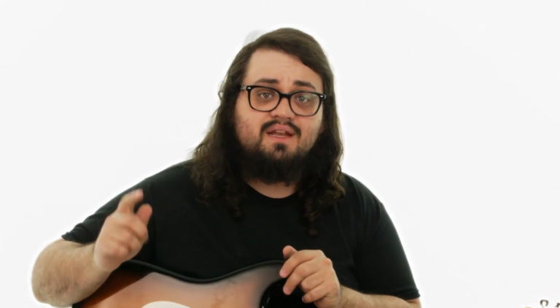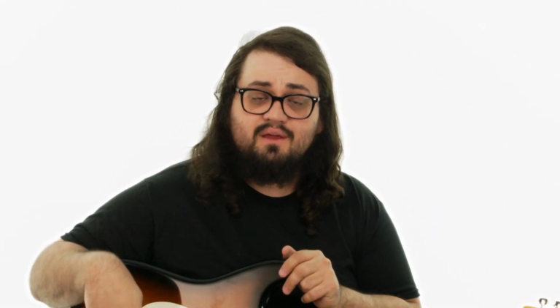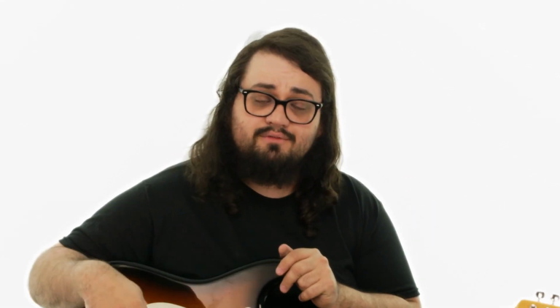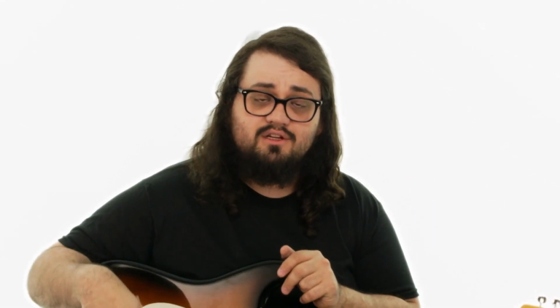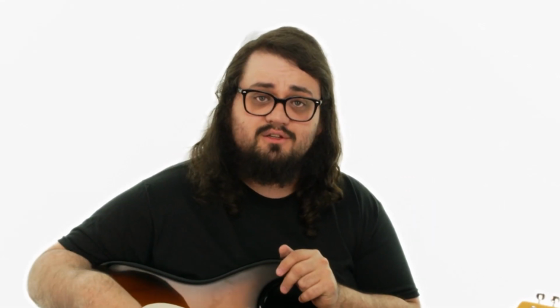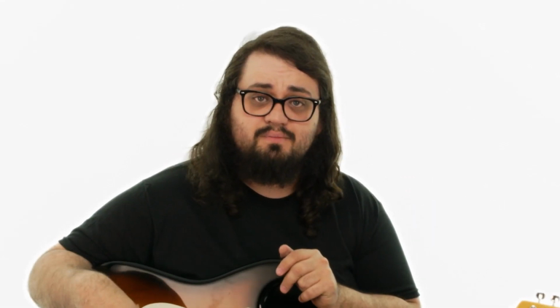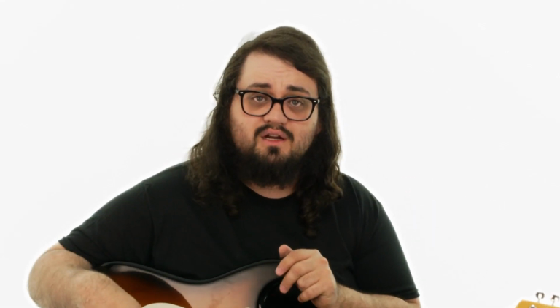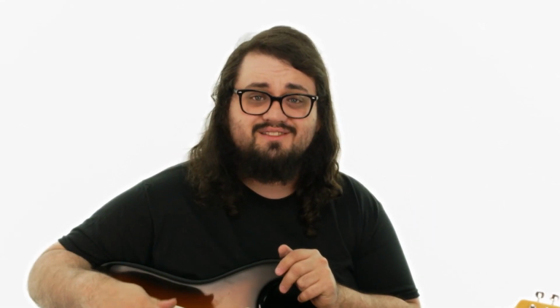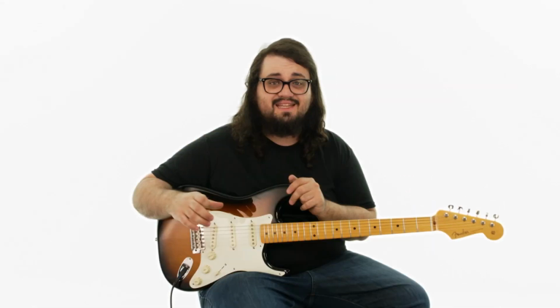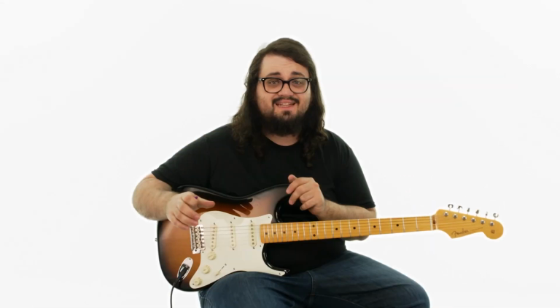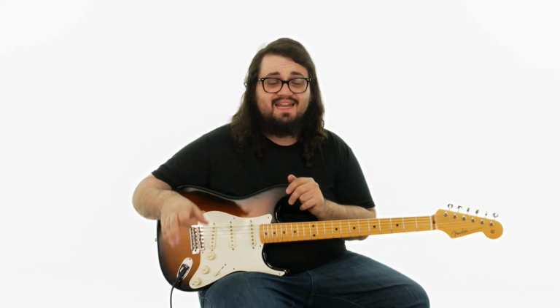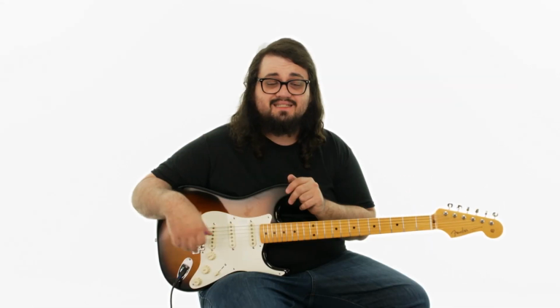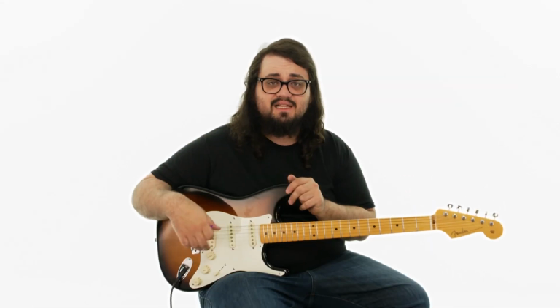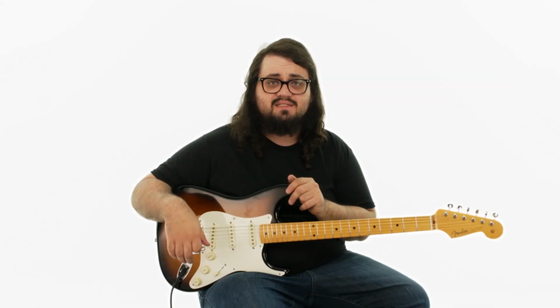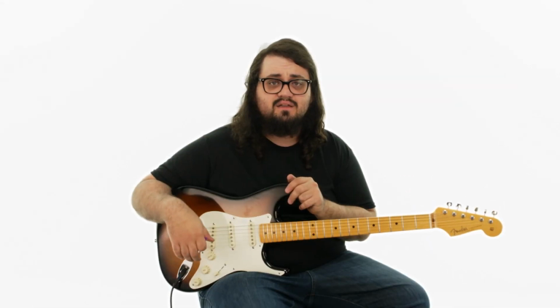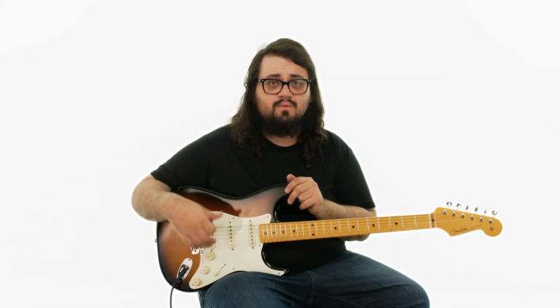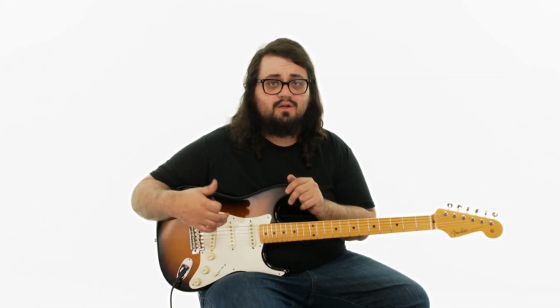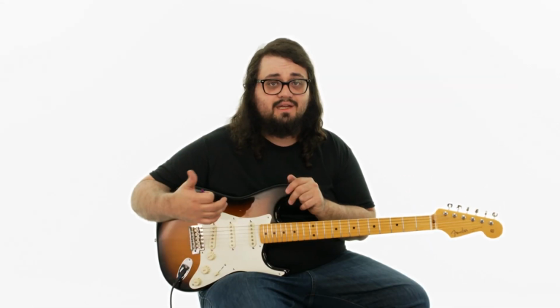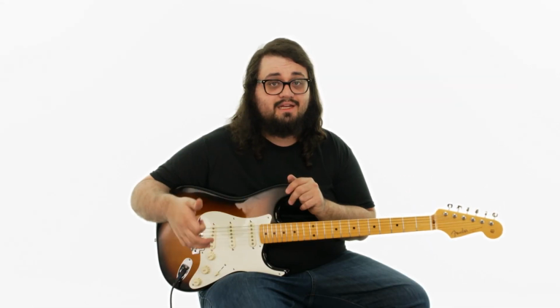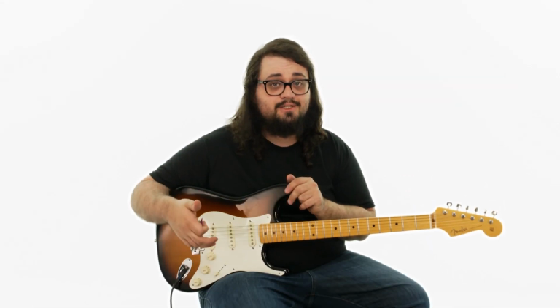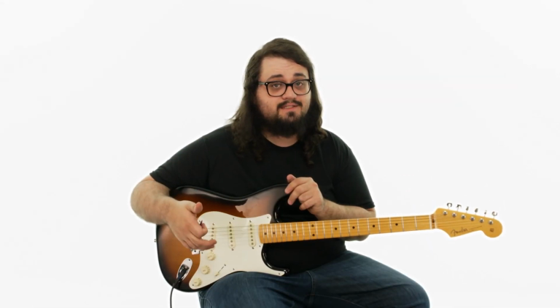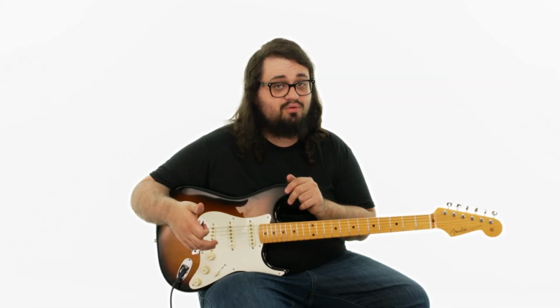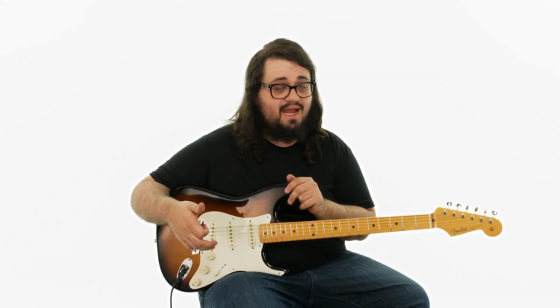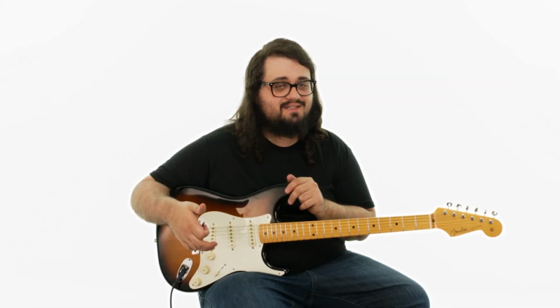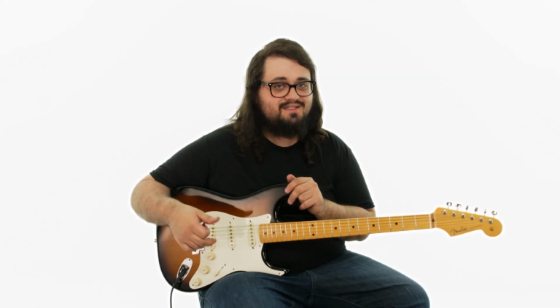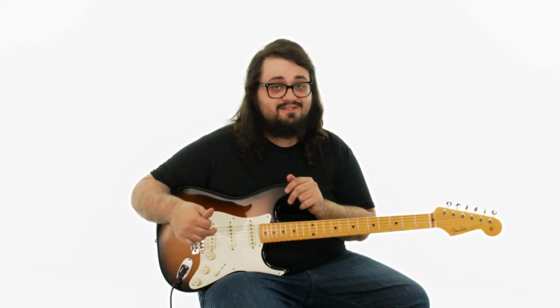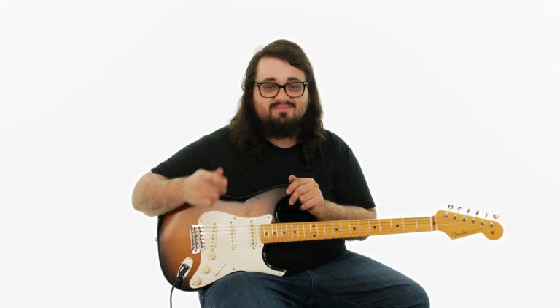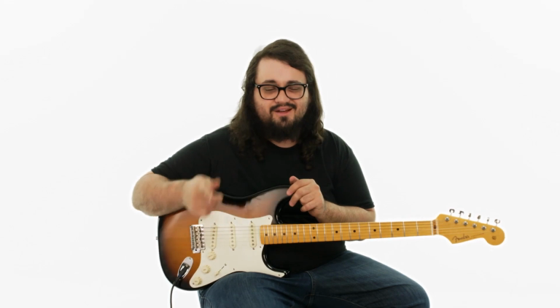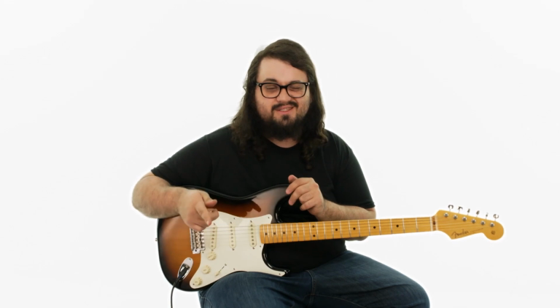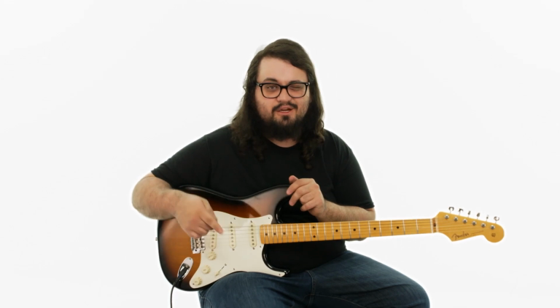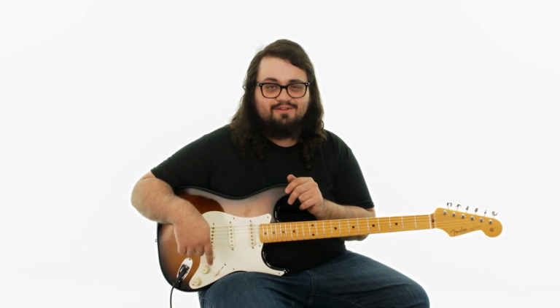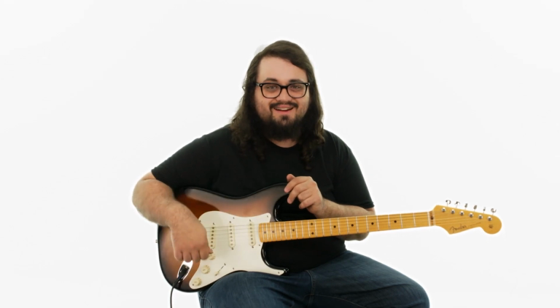Now that we've learned those parts, in the next lesson we're going to get a chance to practice this. I'll see you over there.